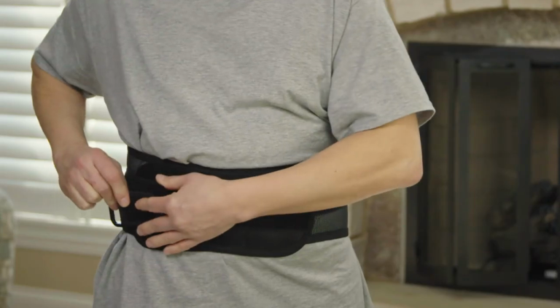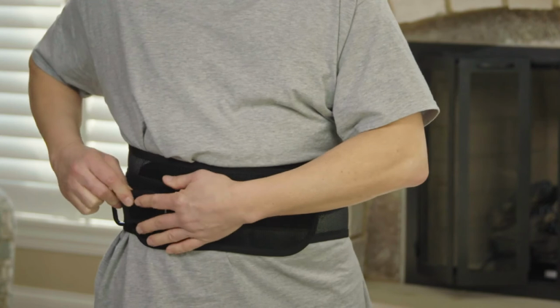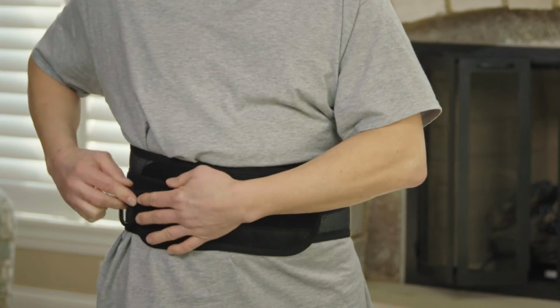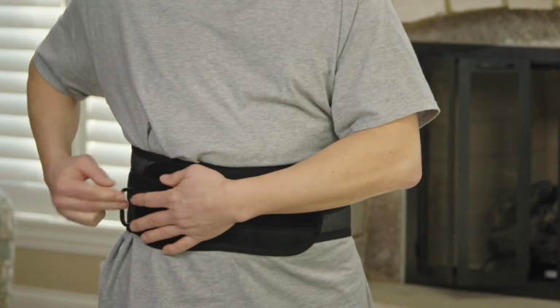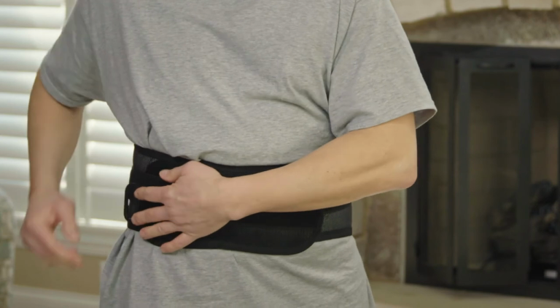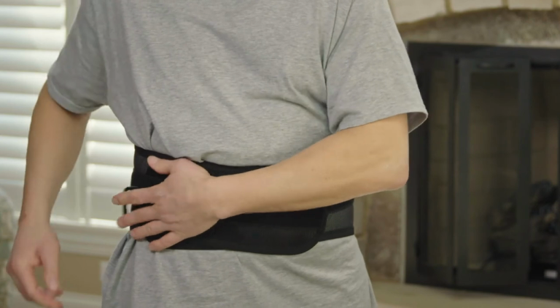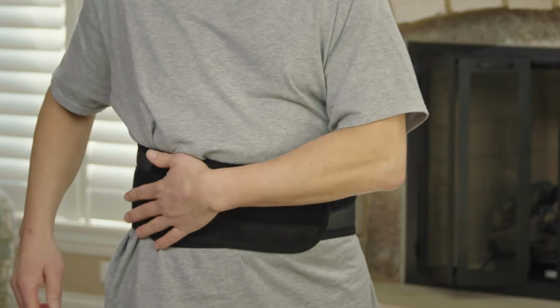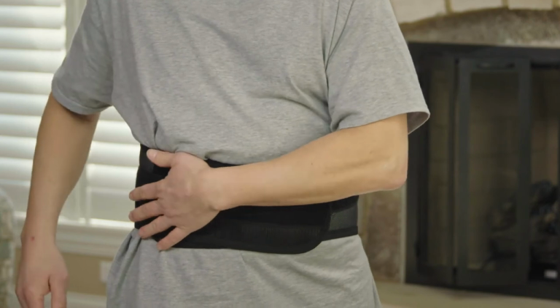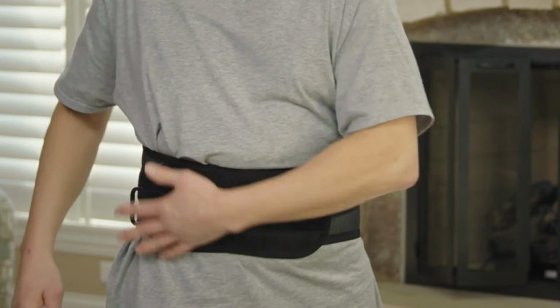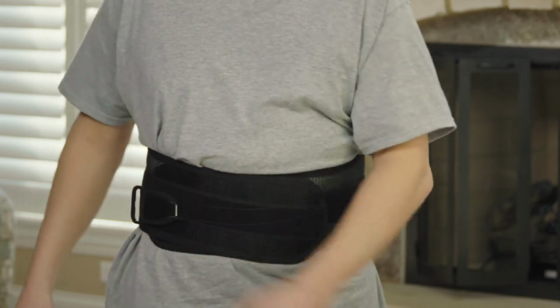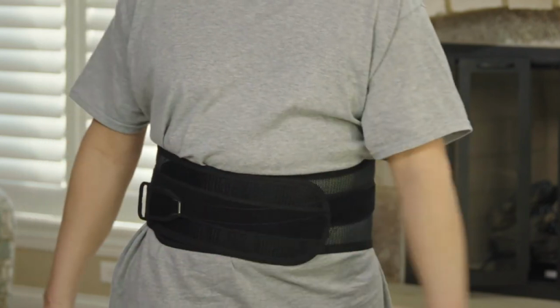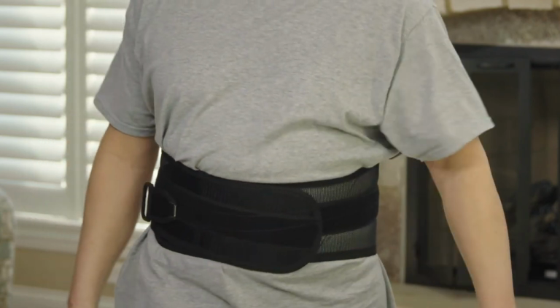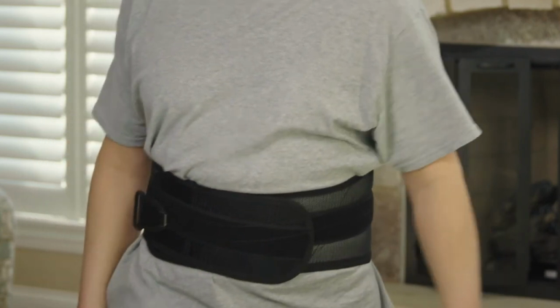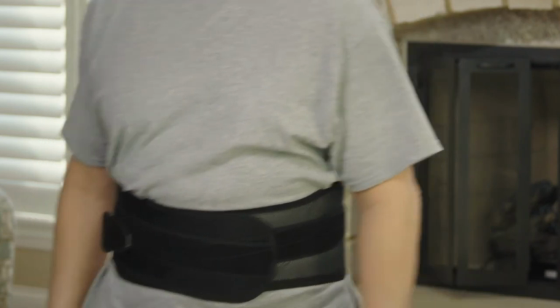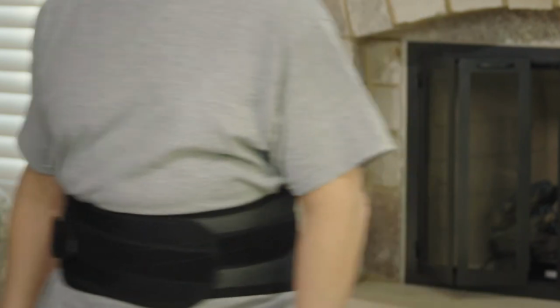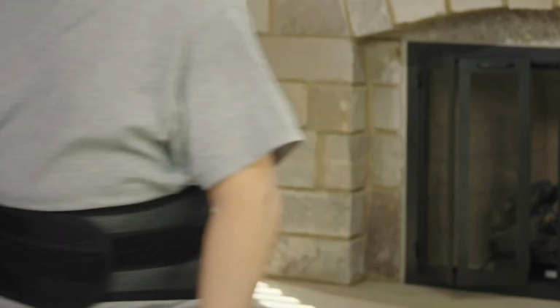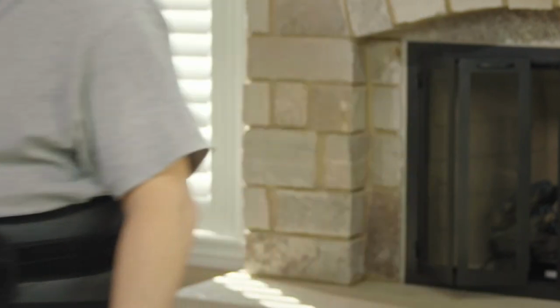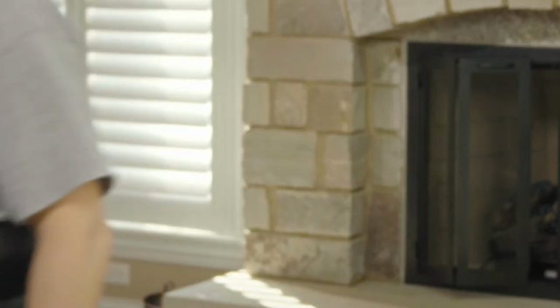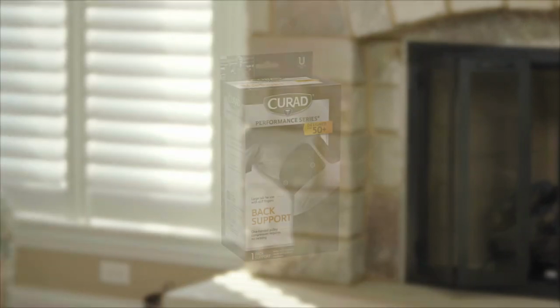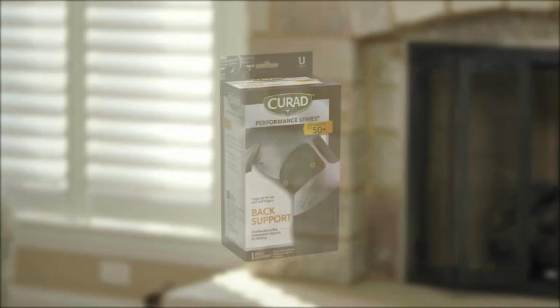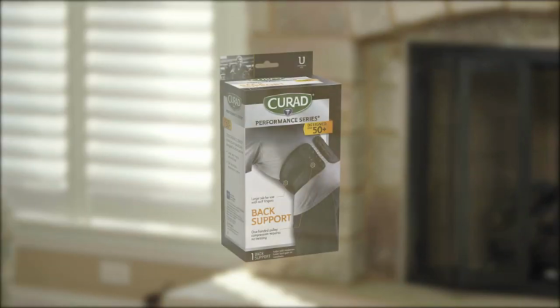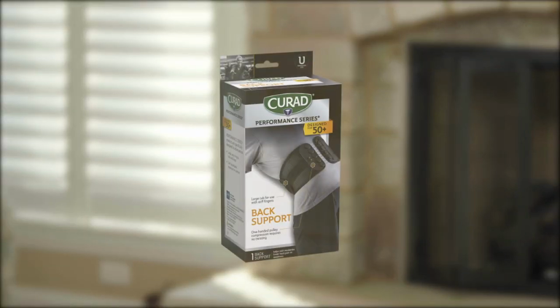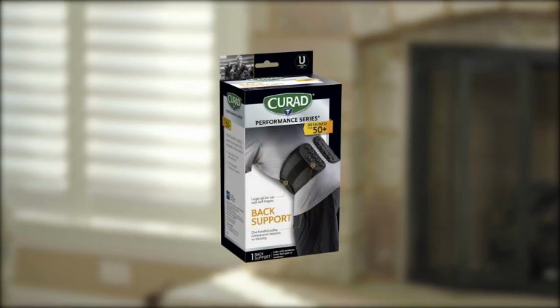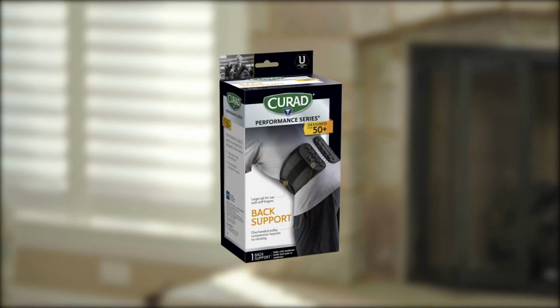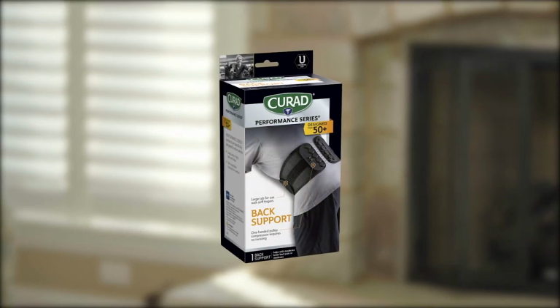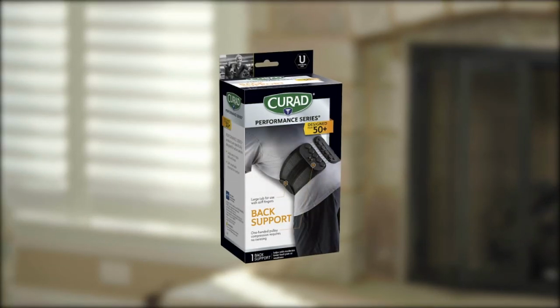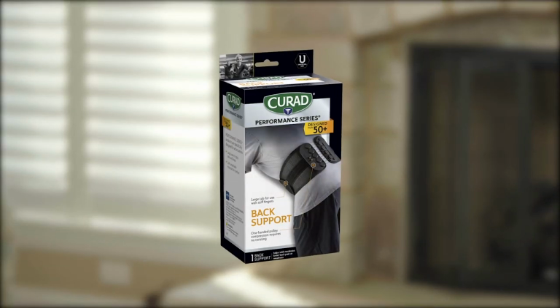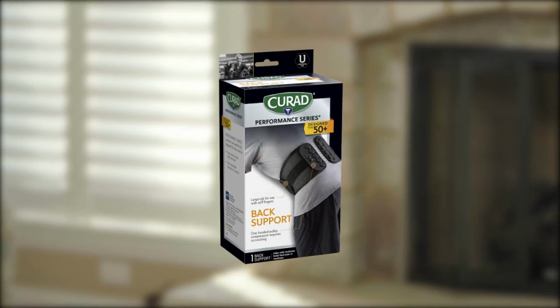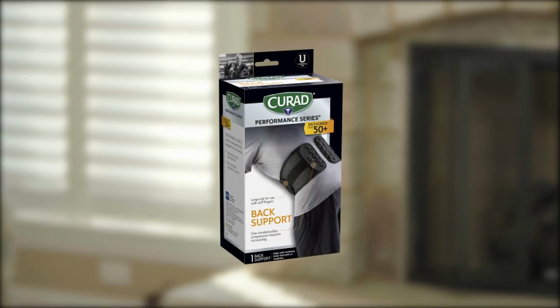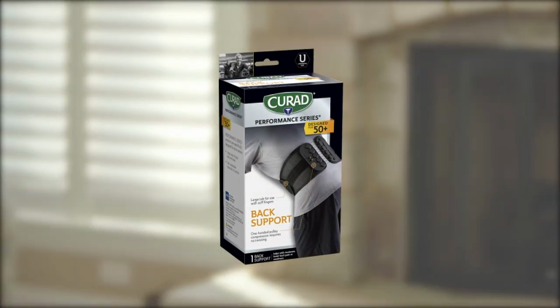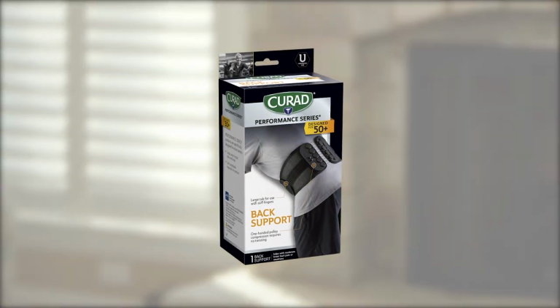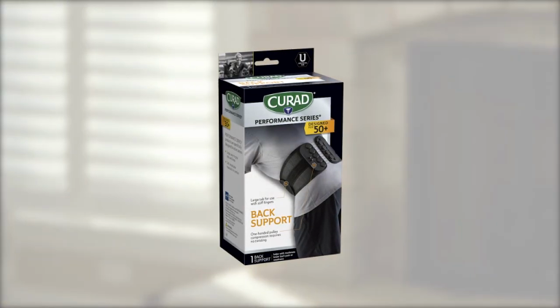Curad Performance Series 50 Plus. Designed for seniors and their needs.